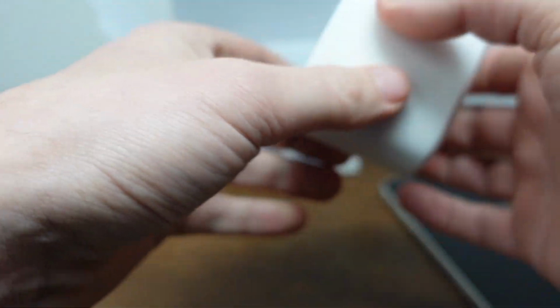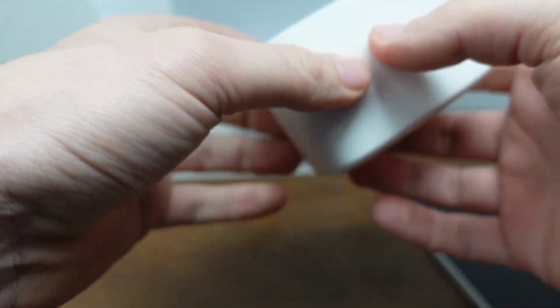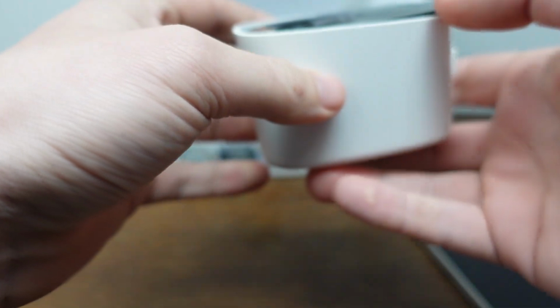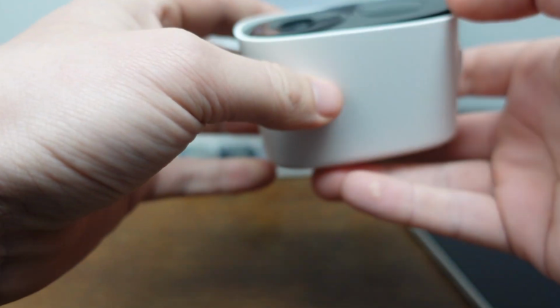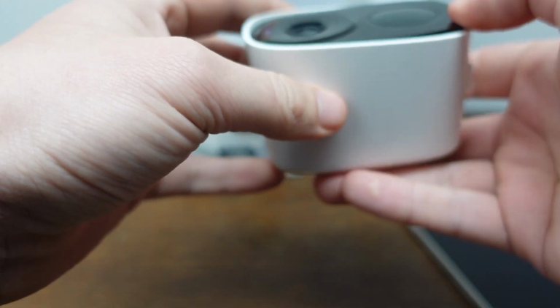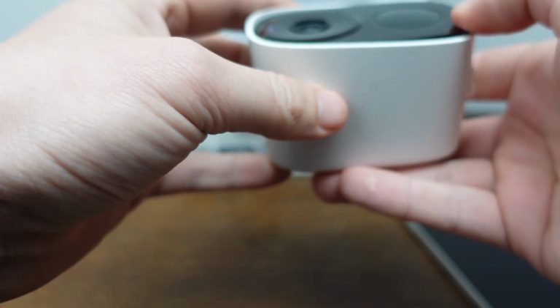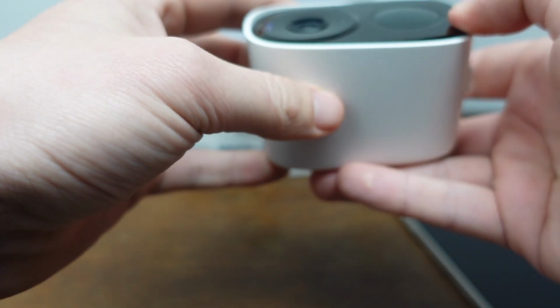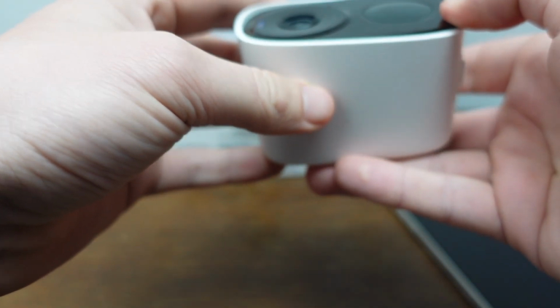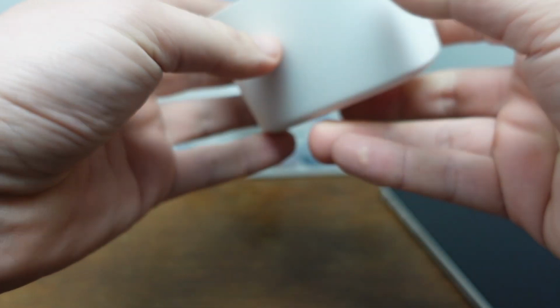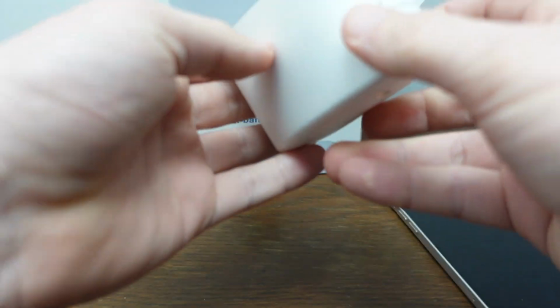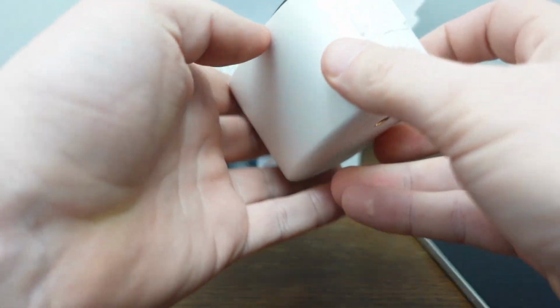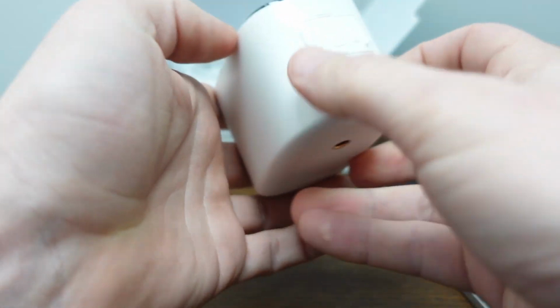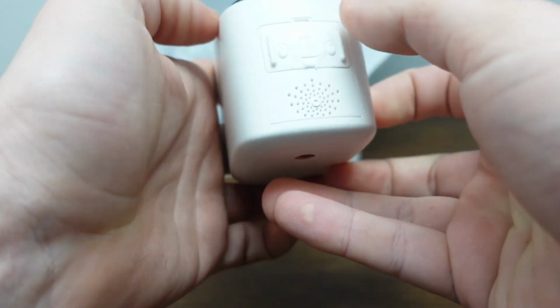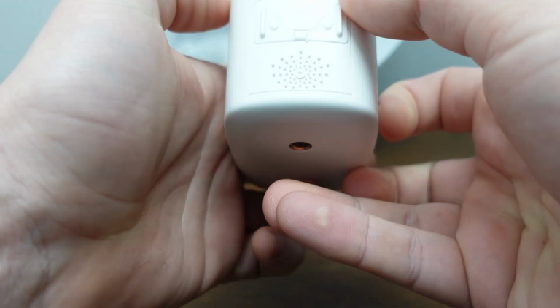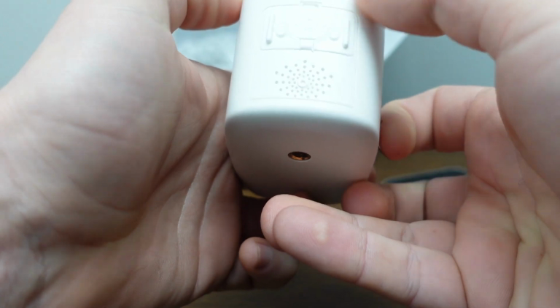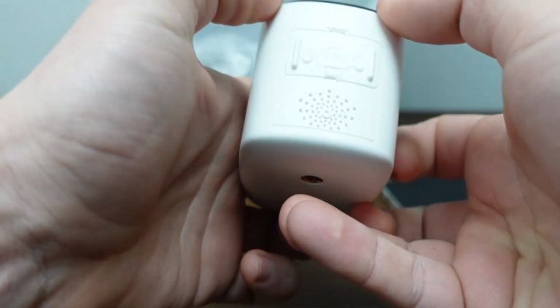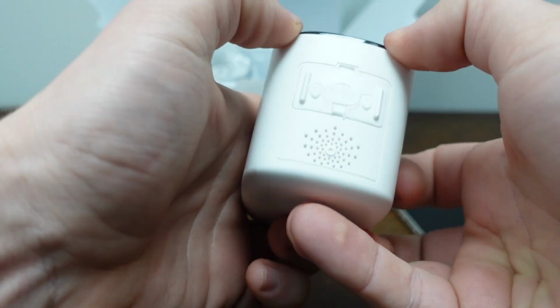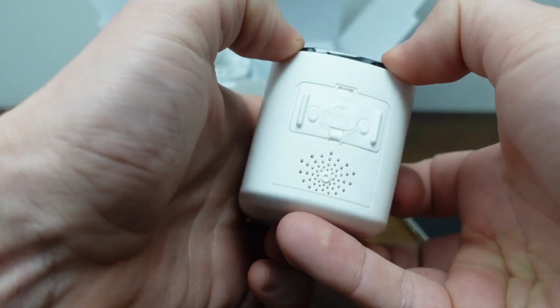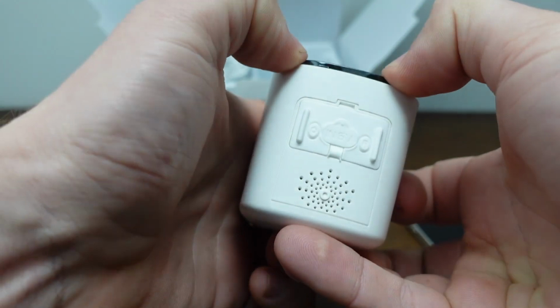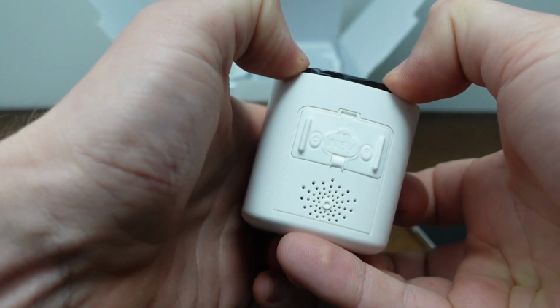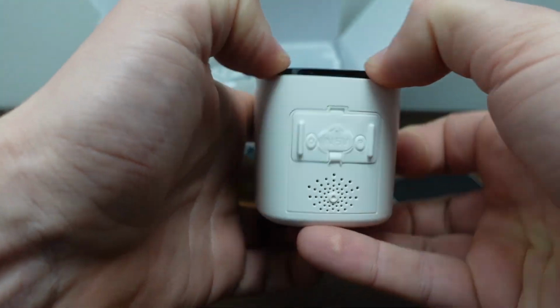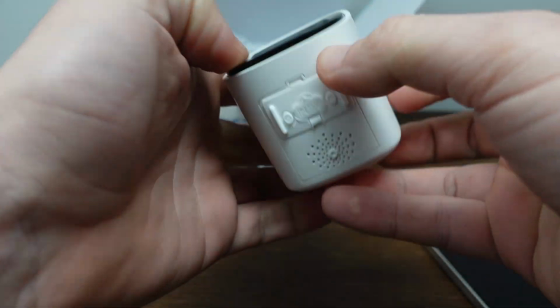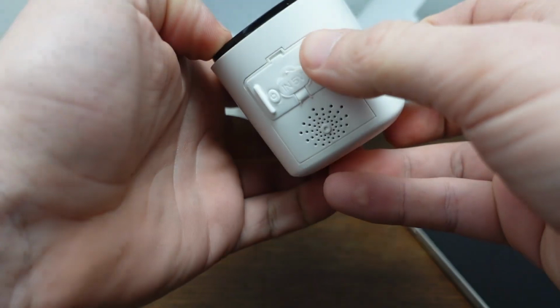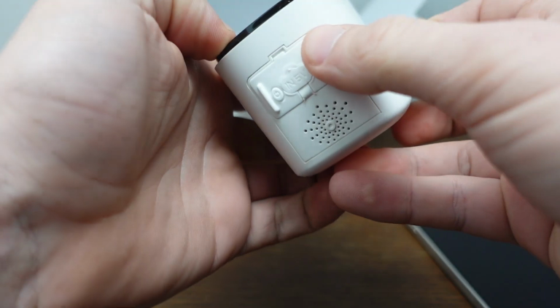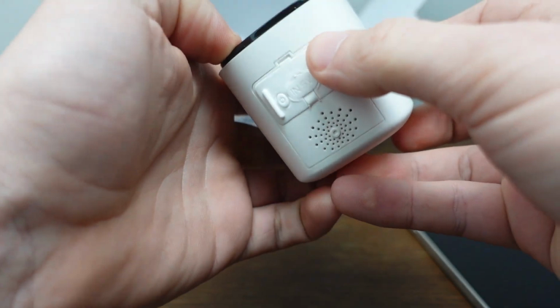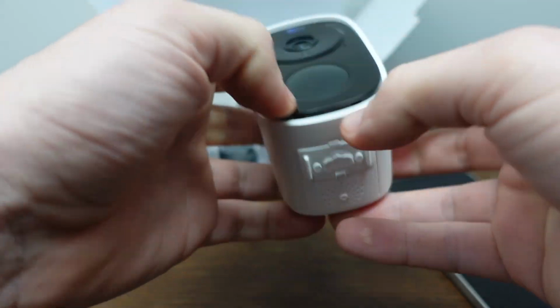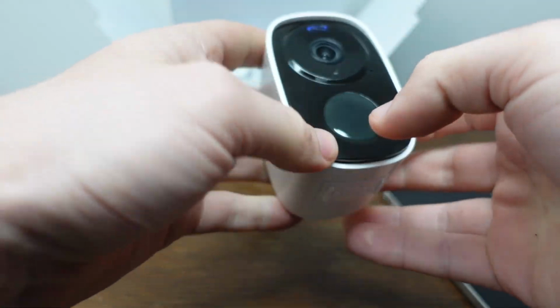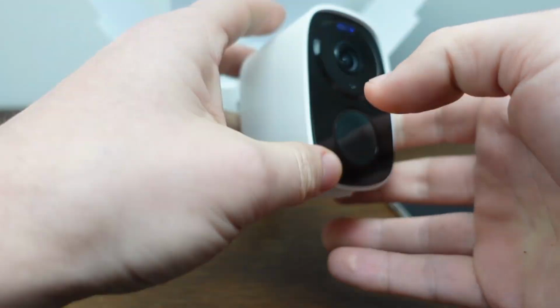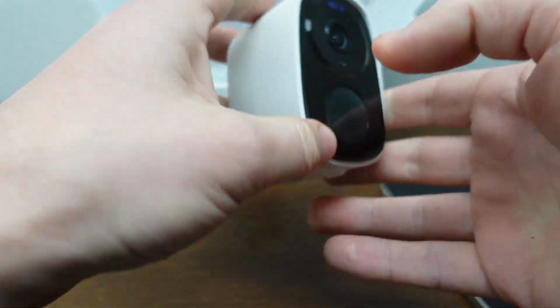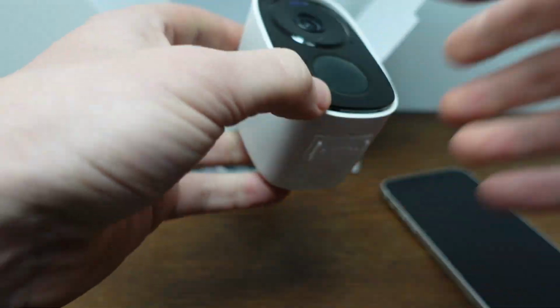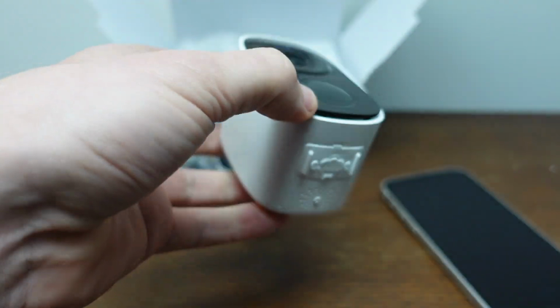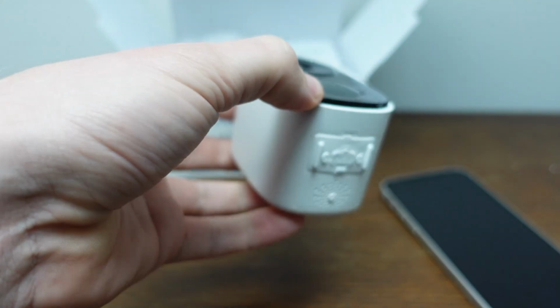I'll put a link to this camera below if you're interested. If you have any questions, don't hesitate to ask — I'll respond the best I can. Thanks a lot for watching.